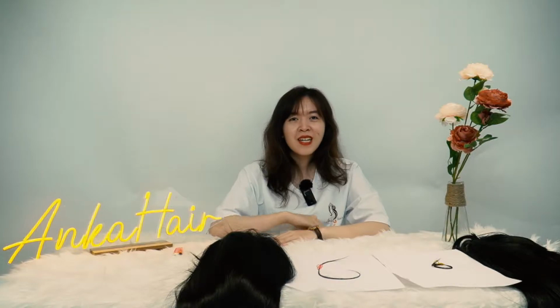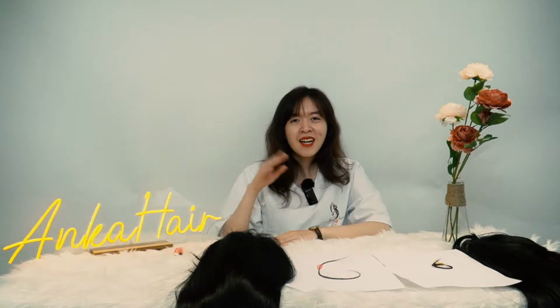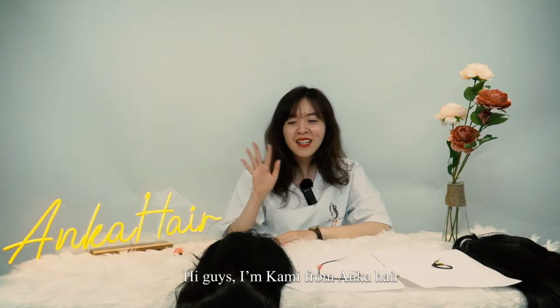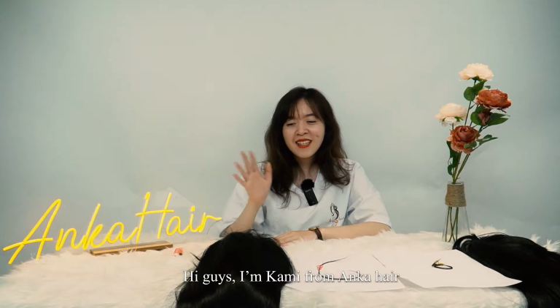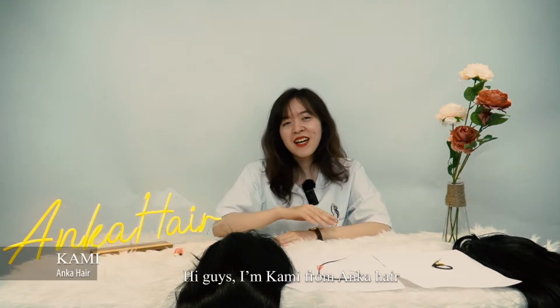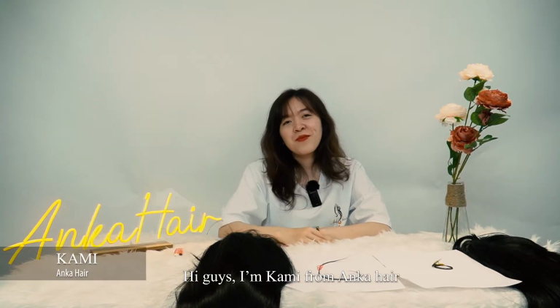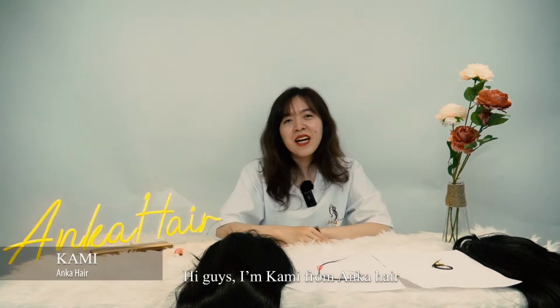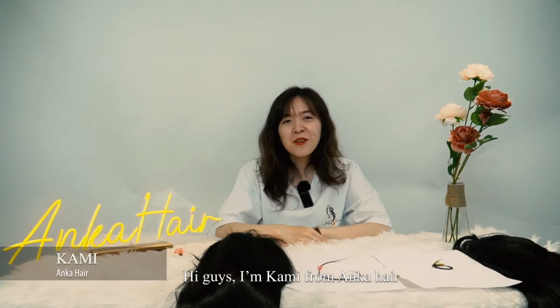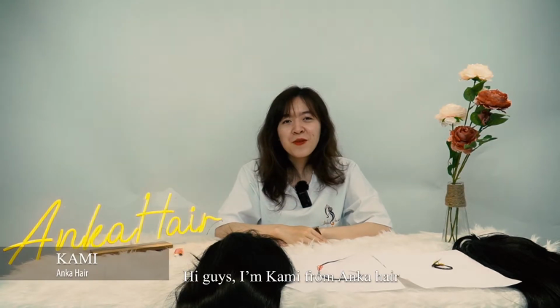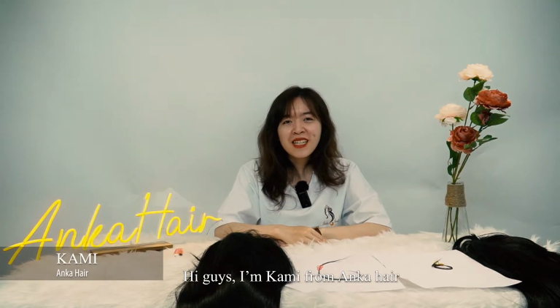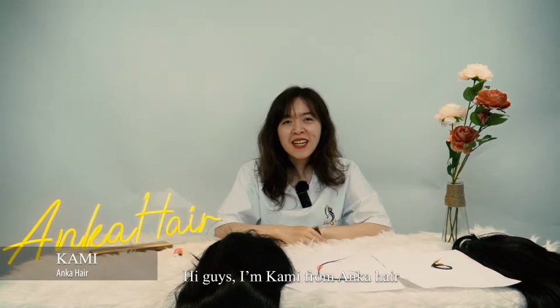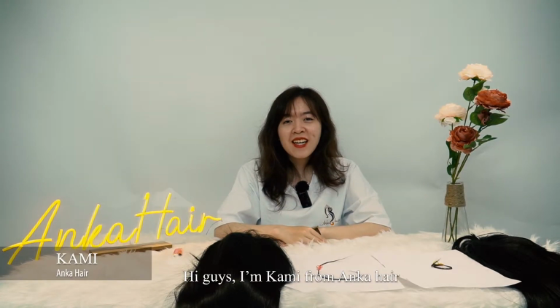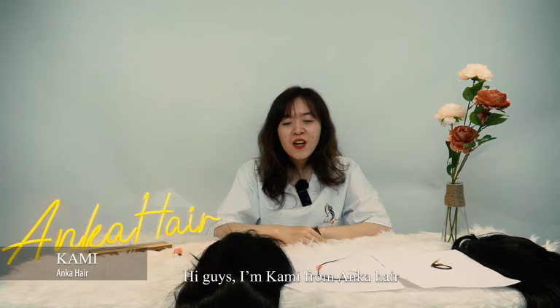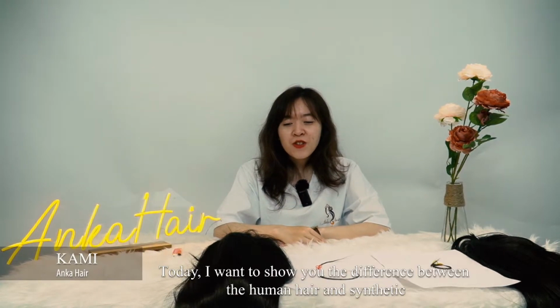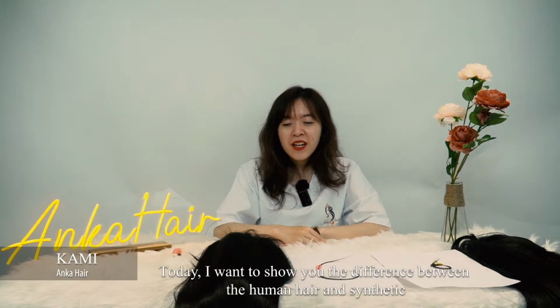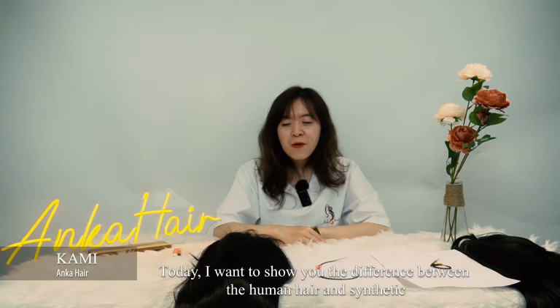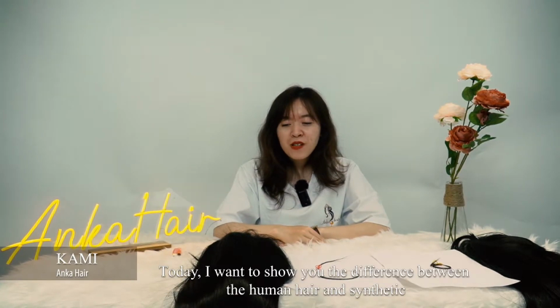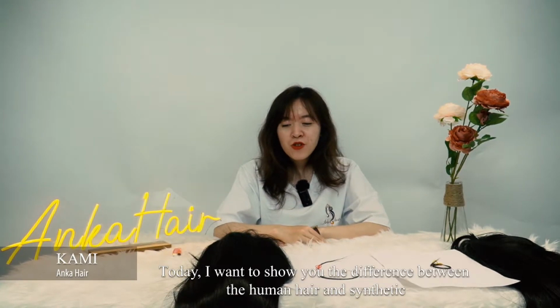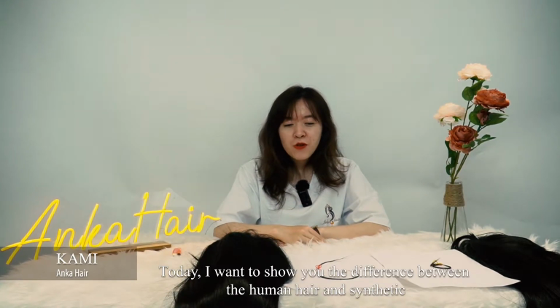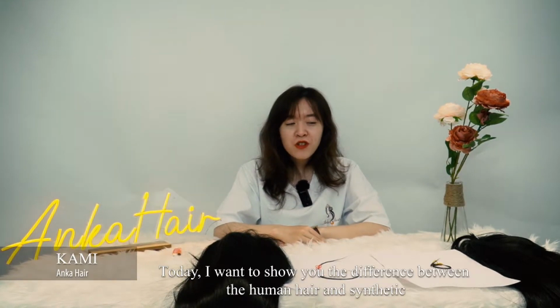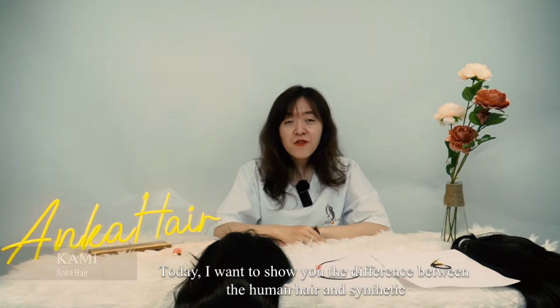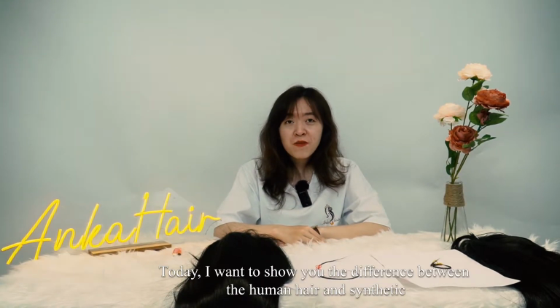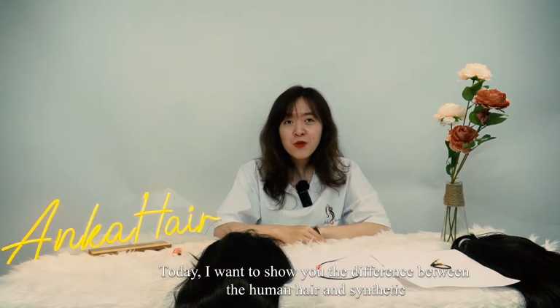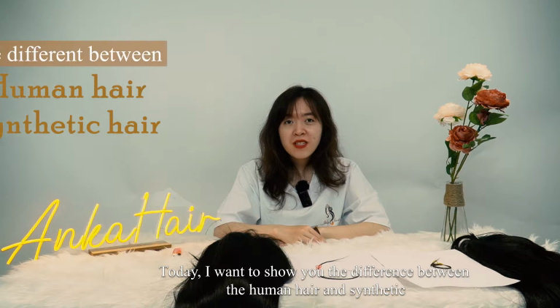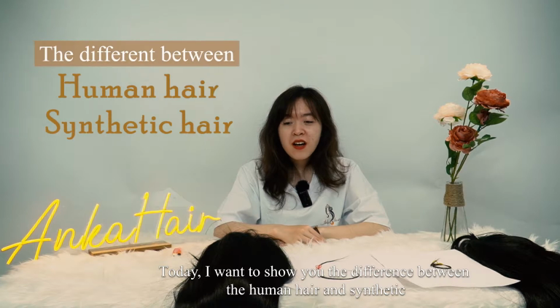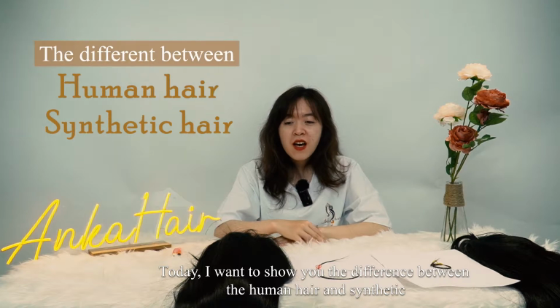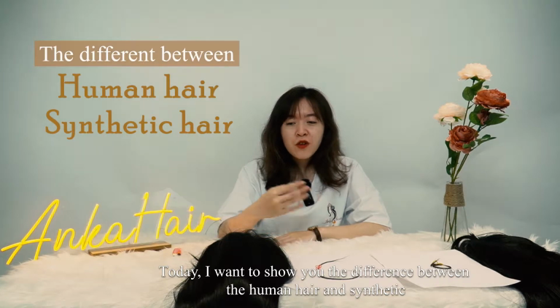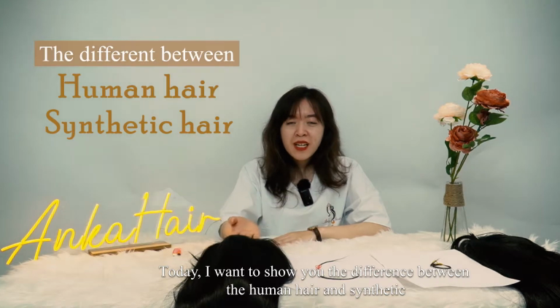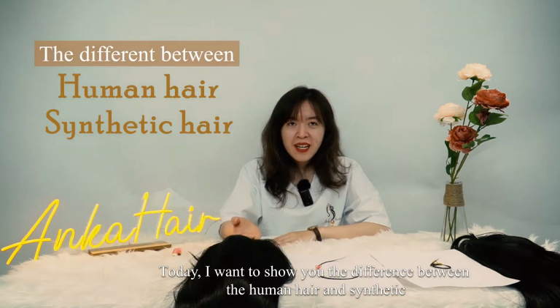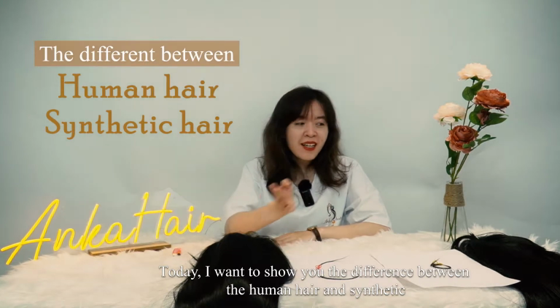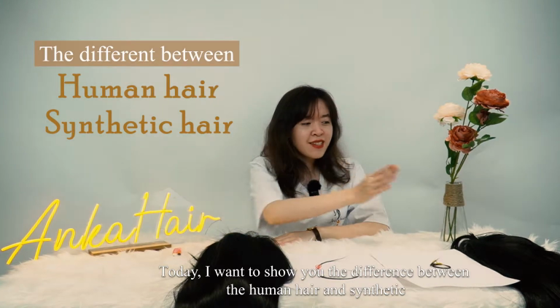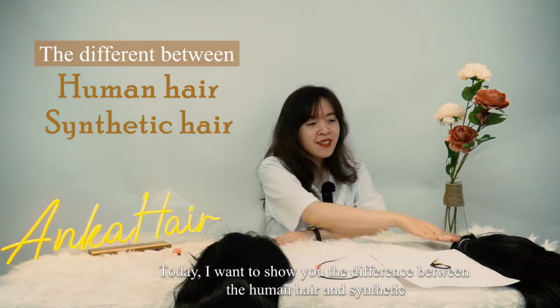Hi guys, I'm Kami from Ankara Hair. Today I want to show you the difference between human hair and synthetic.